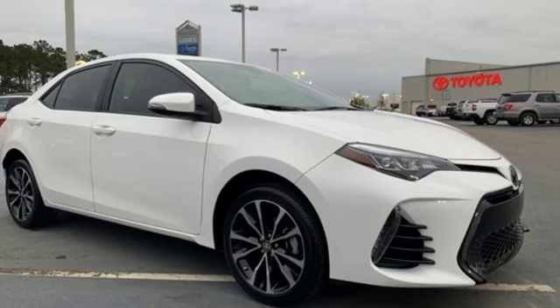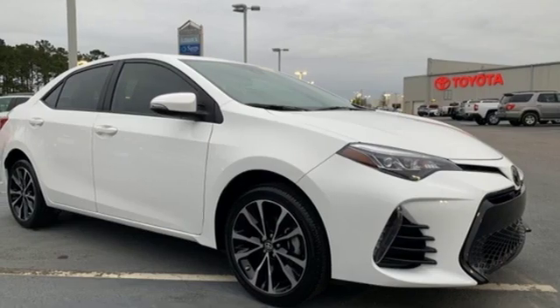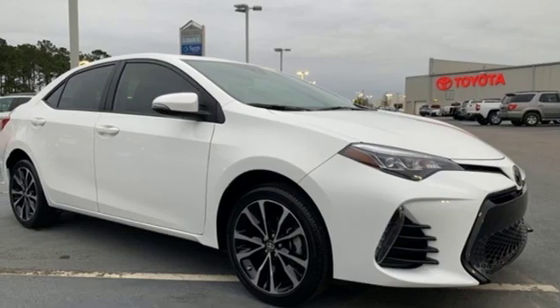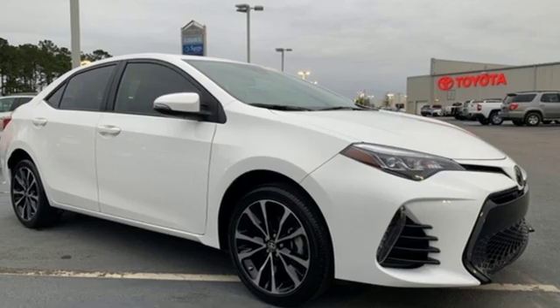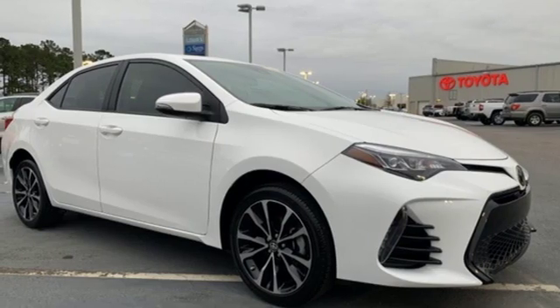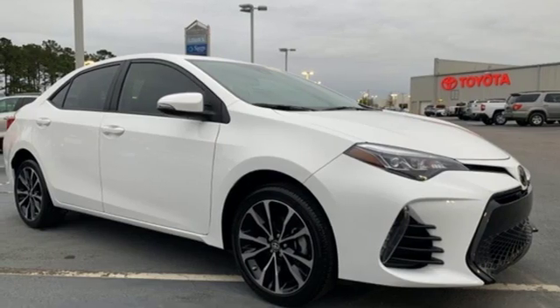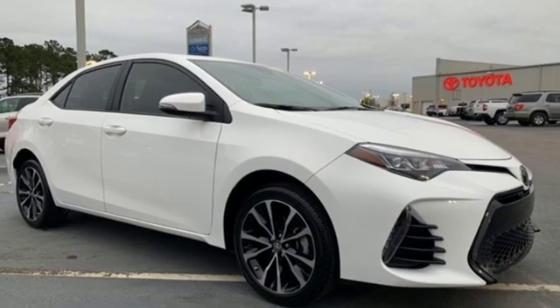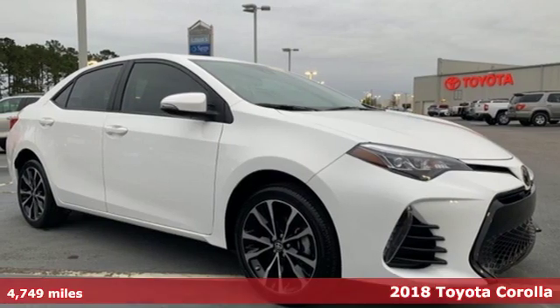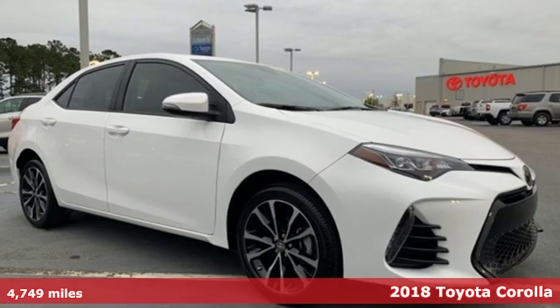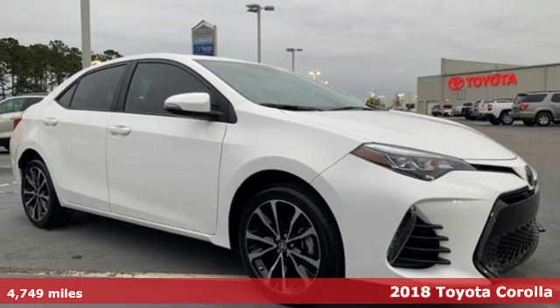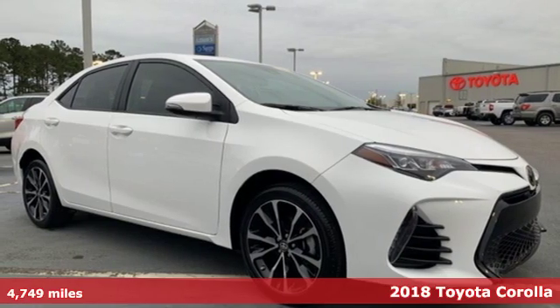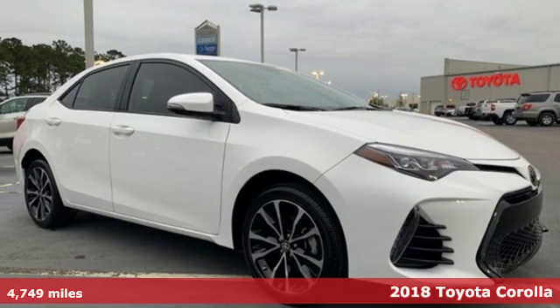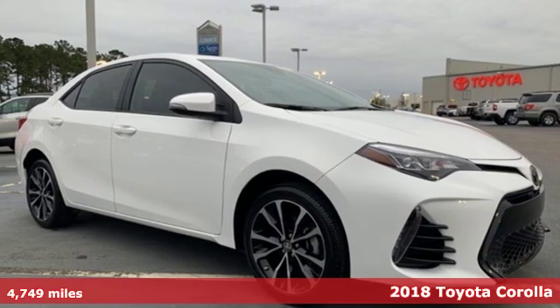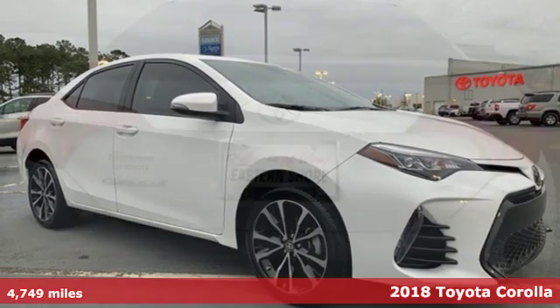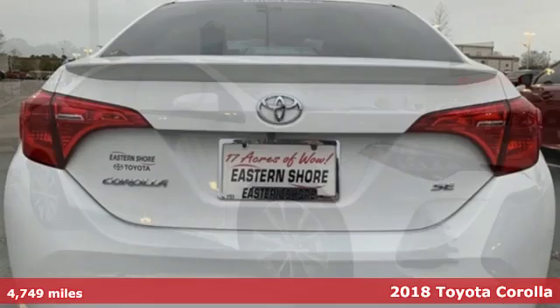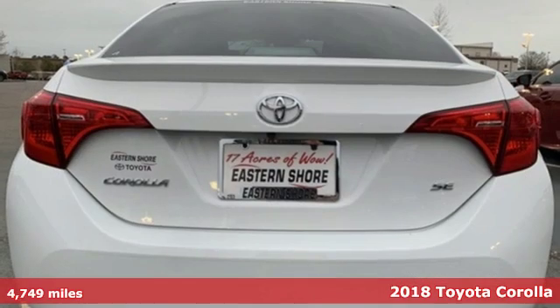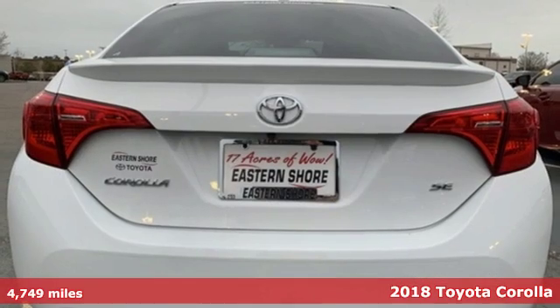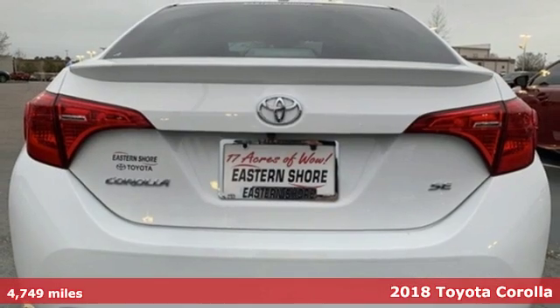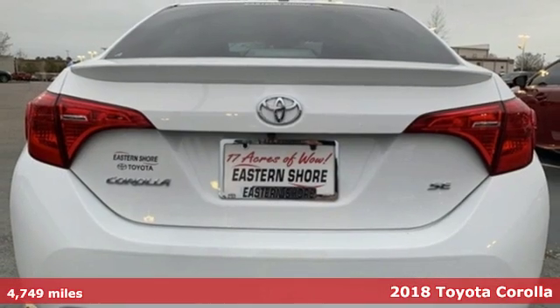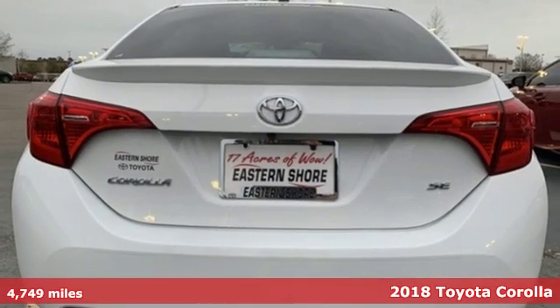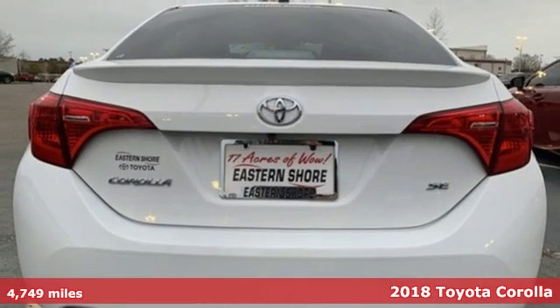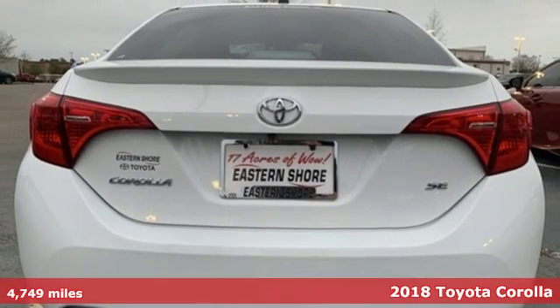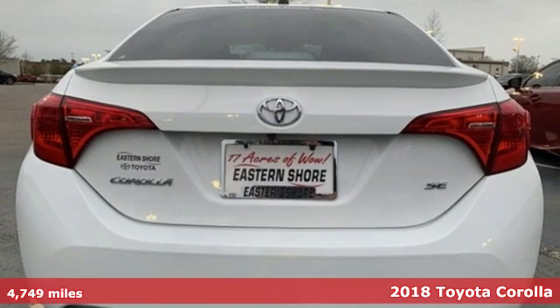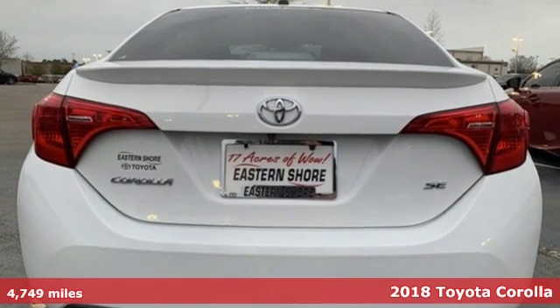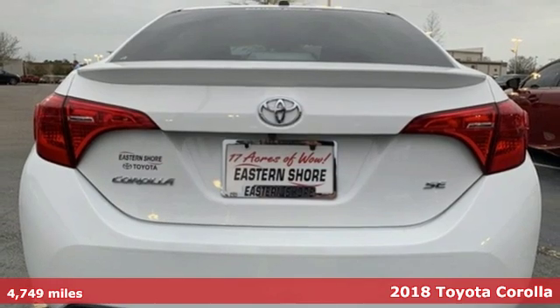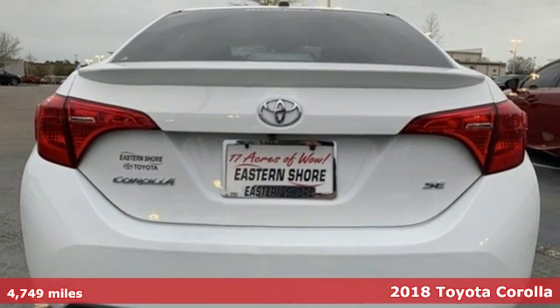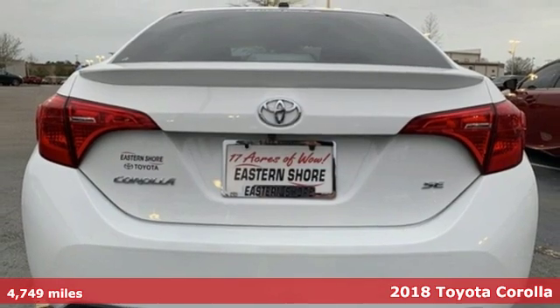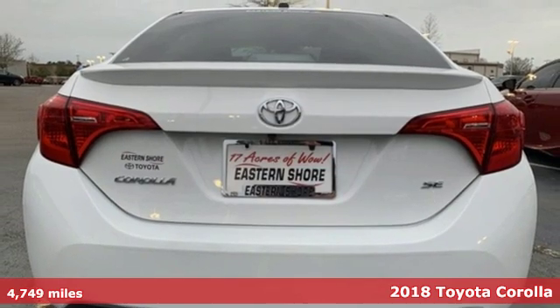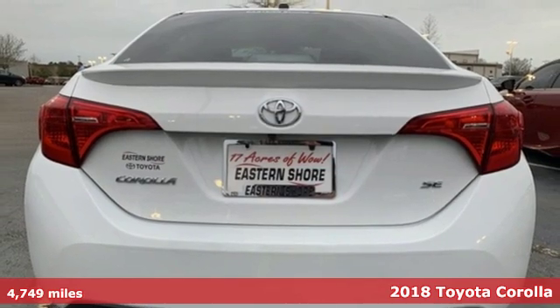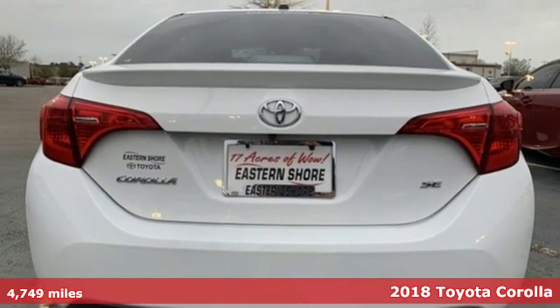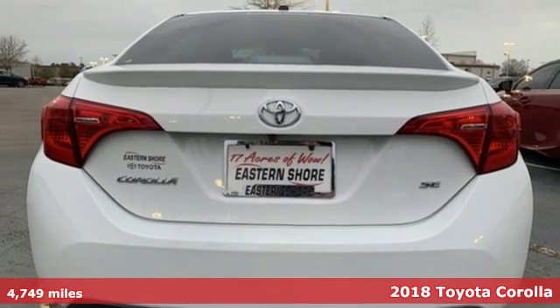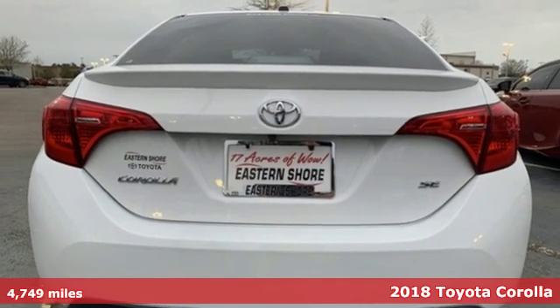It's a 2018 Toyota Corolla. When you're looking for comfort, convenience, and quality, you think Toyota.